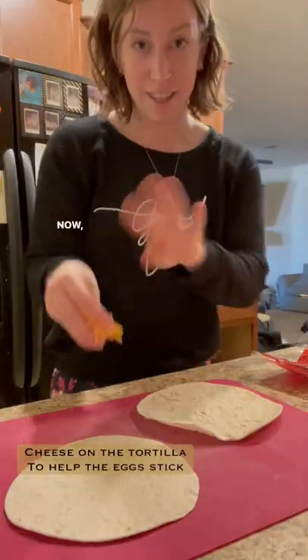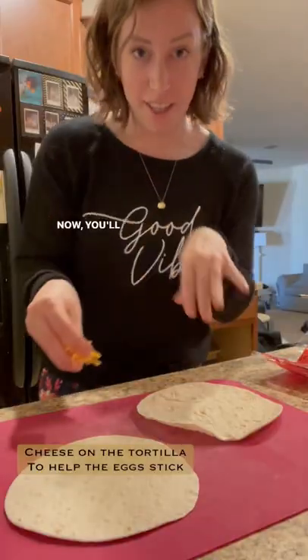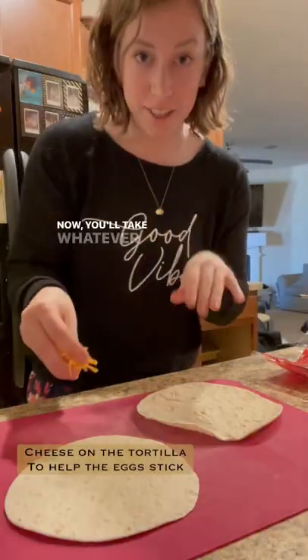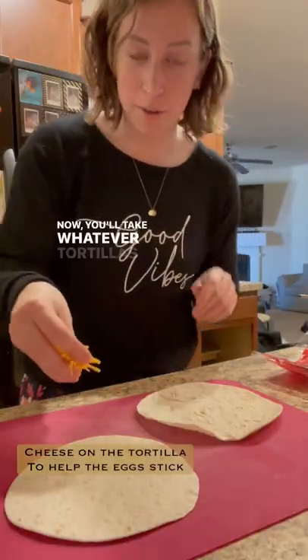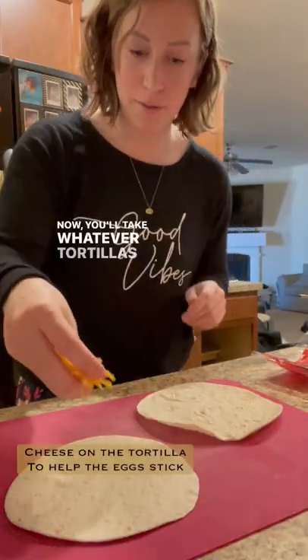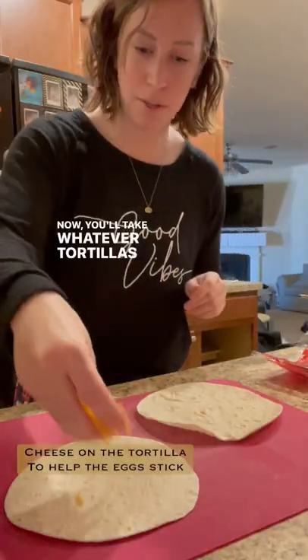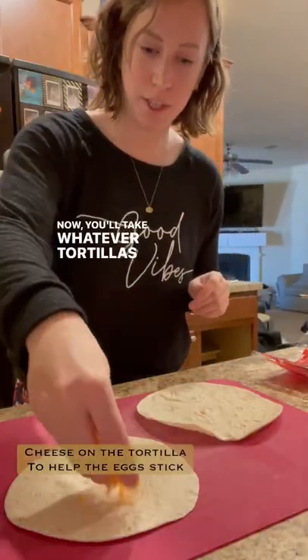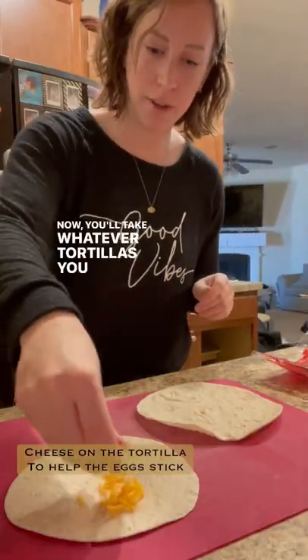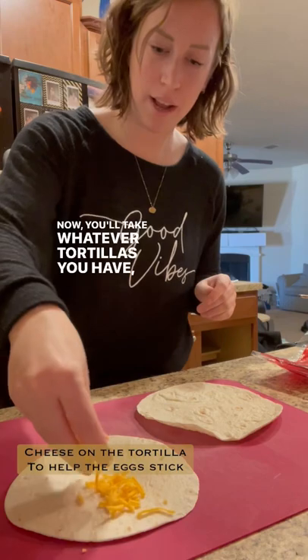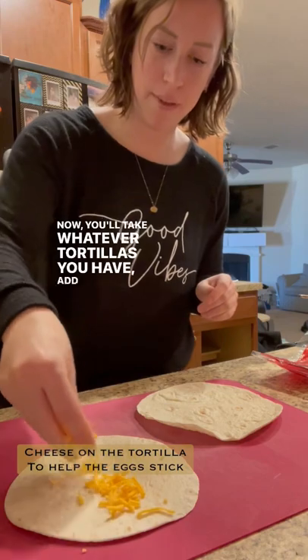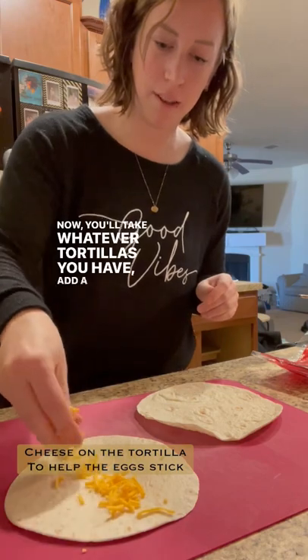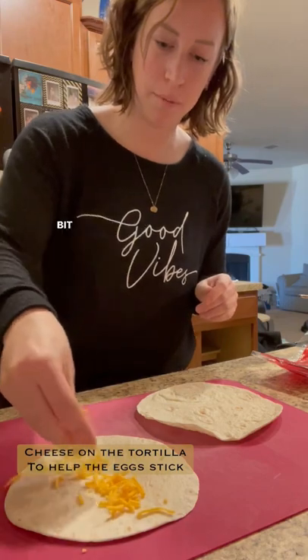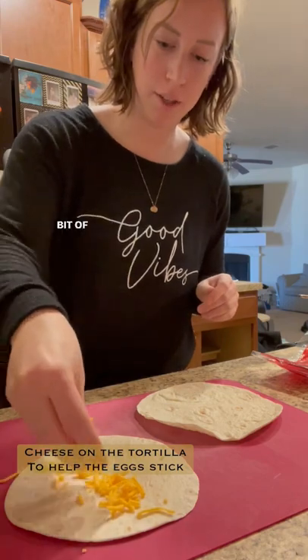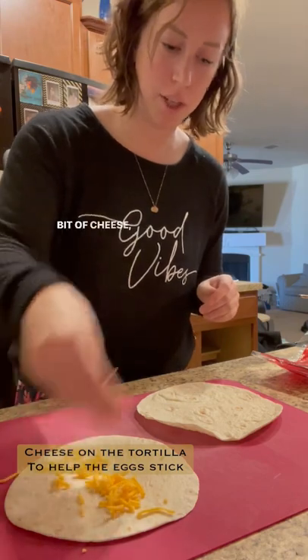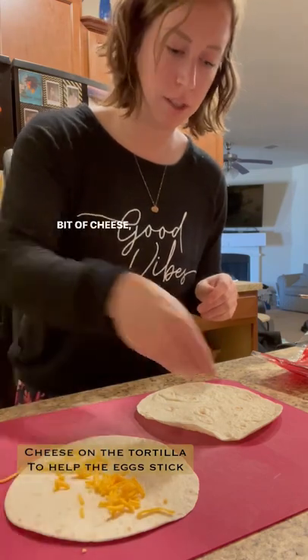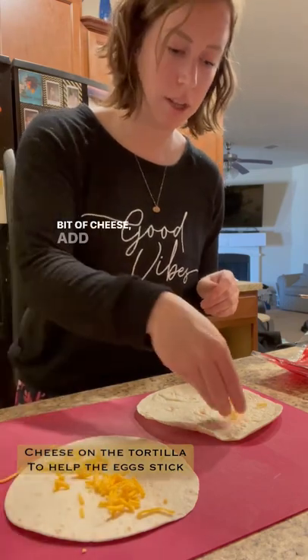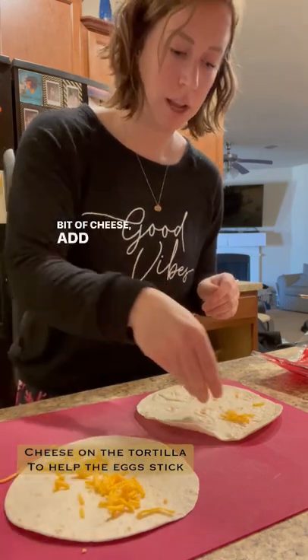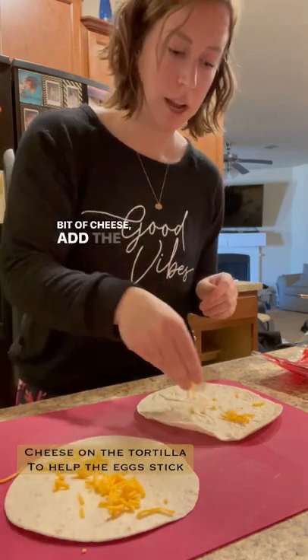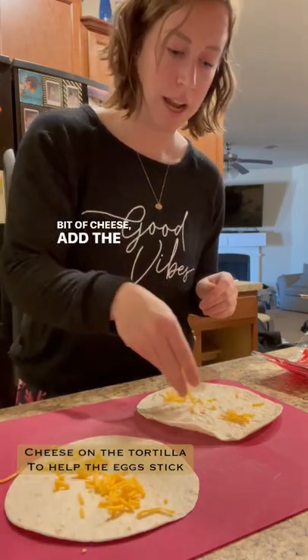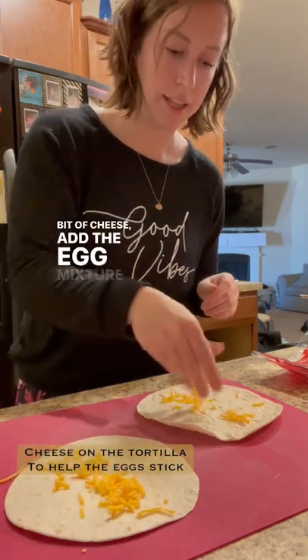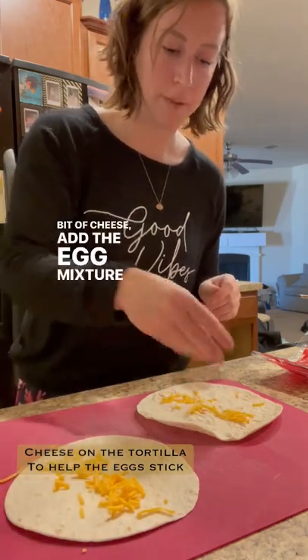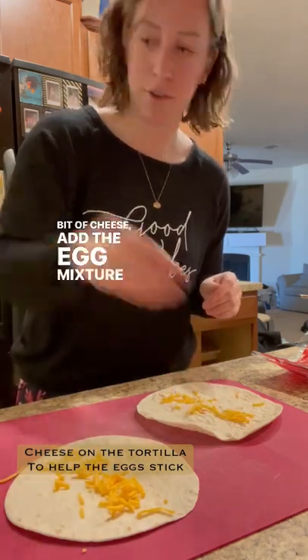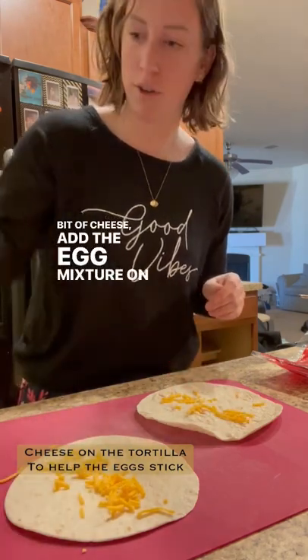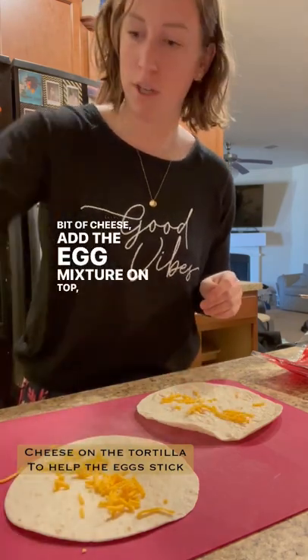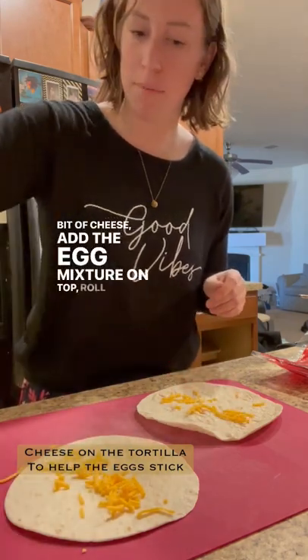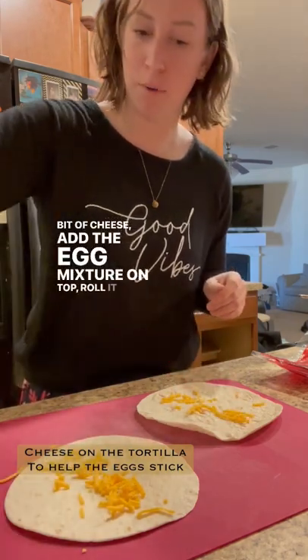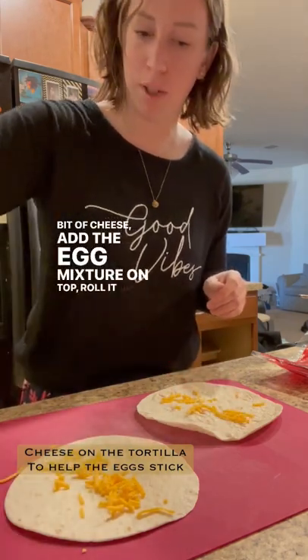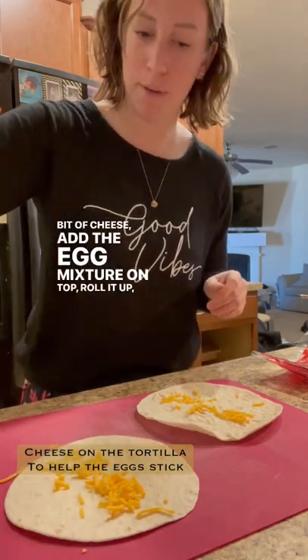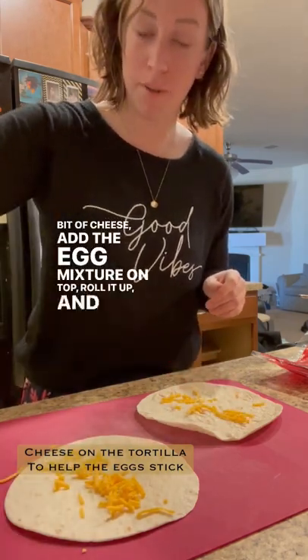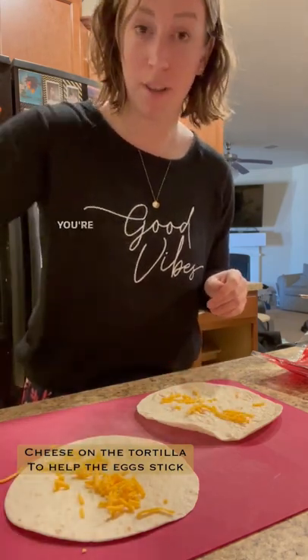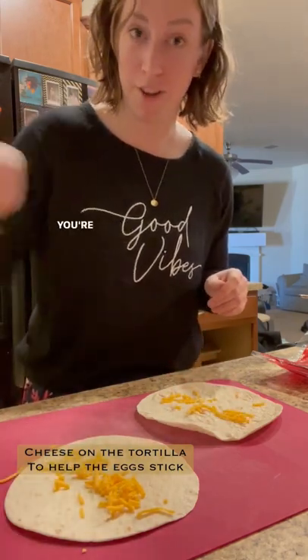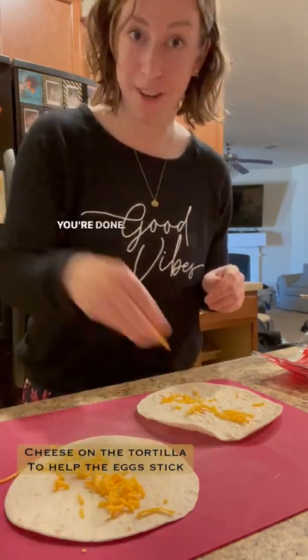Now you'll take whatever tortillas you have, add a little bit of cheese, add the egg mixture on top, roll it up, and you're done.